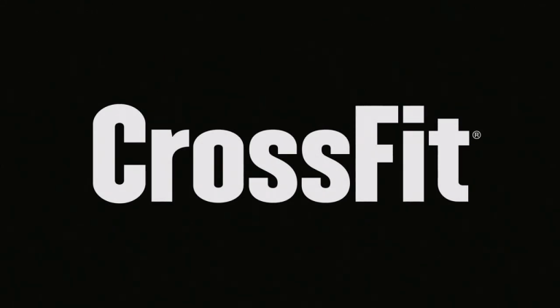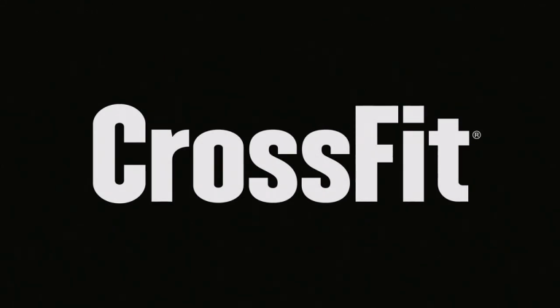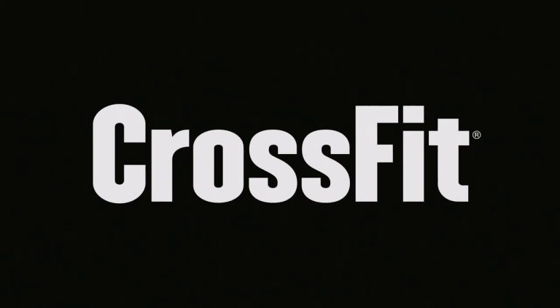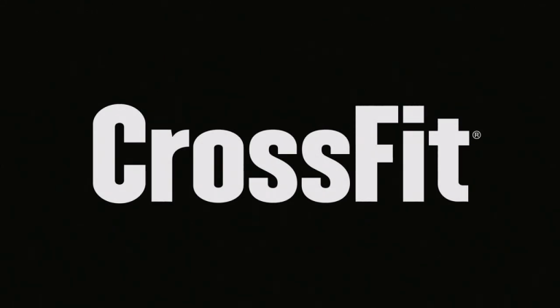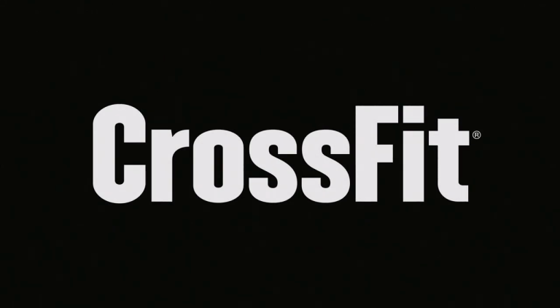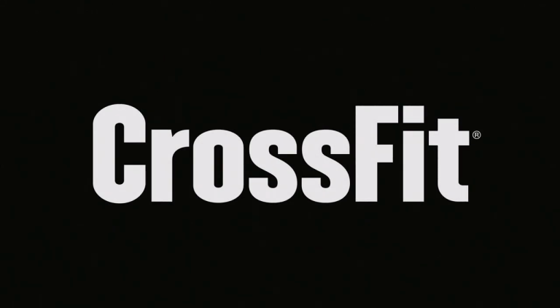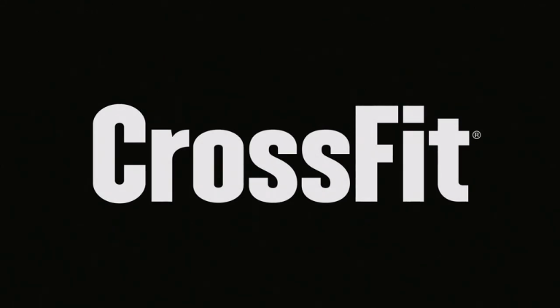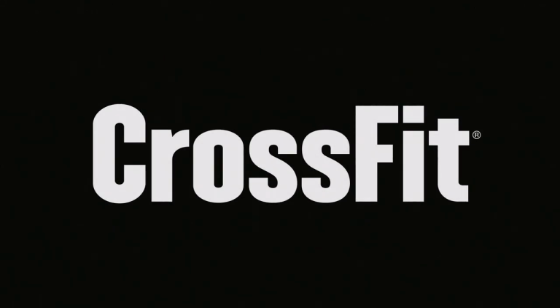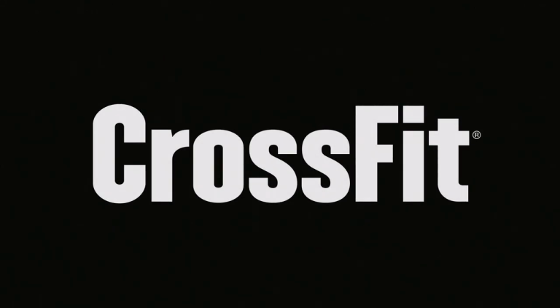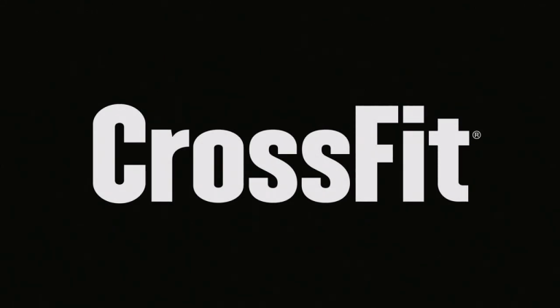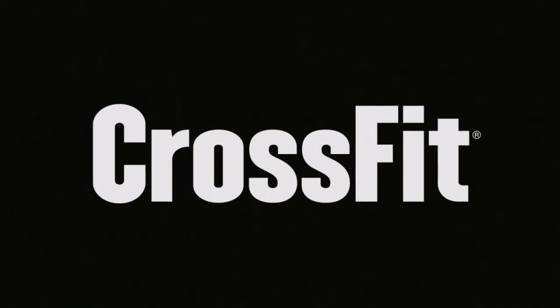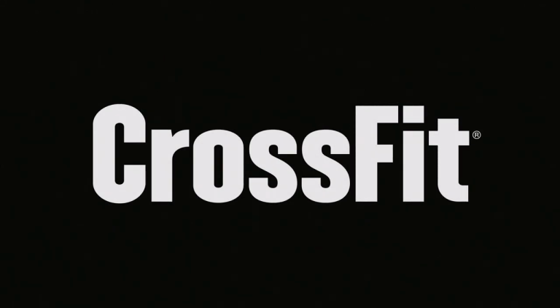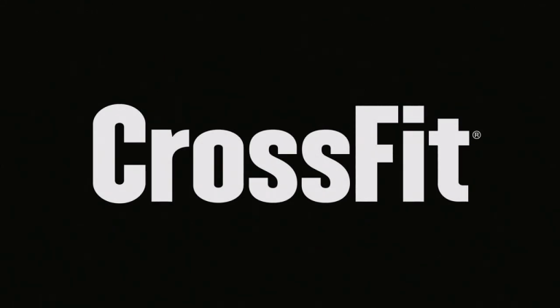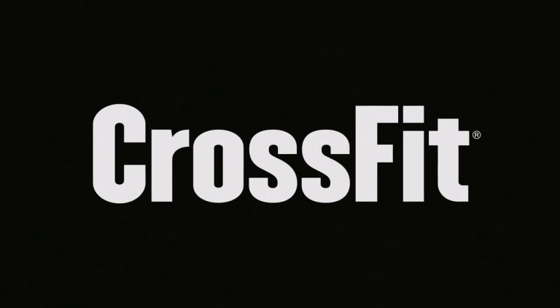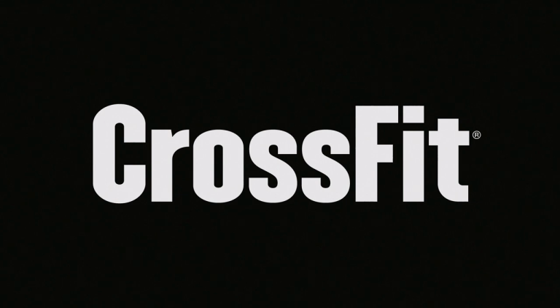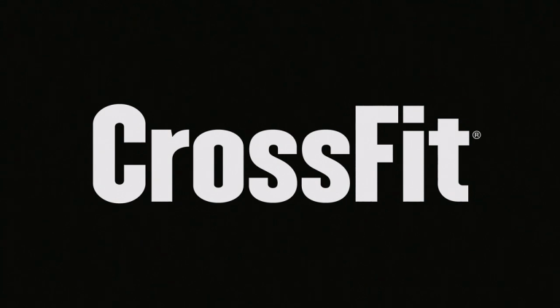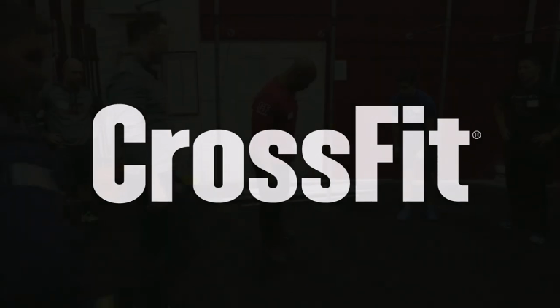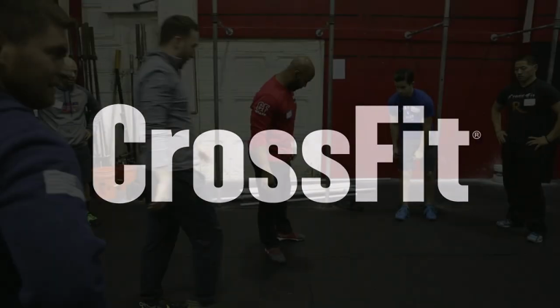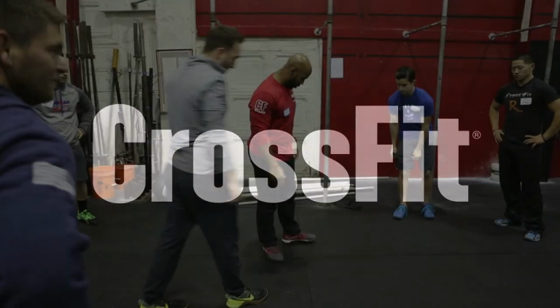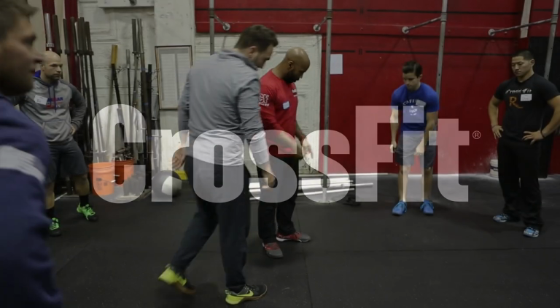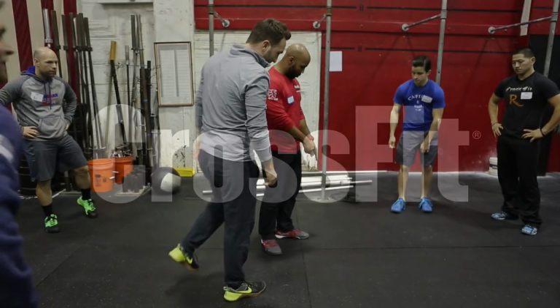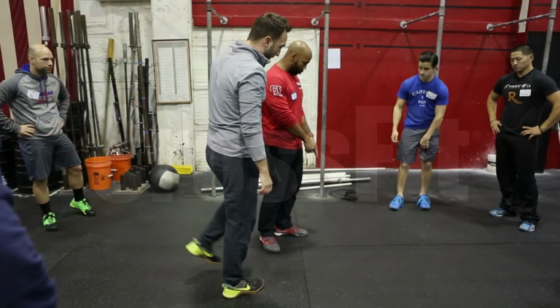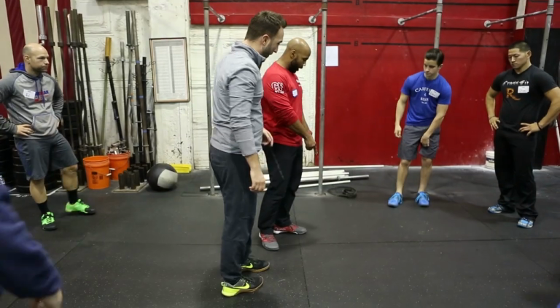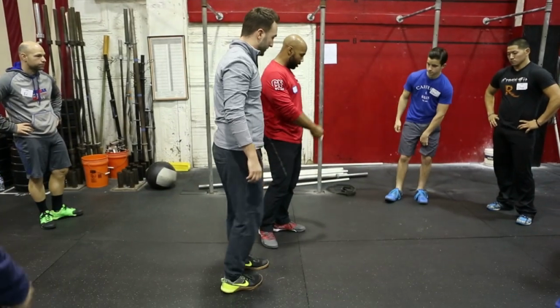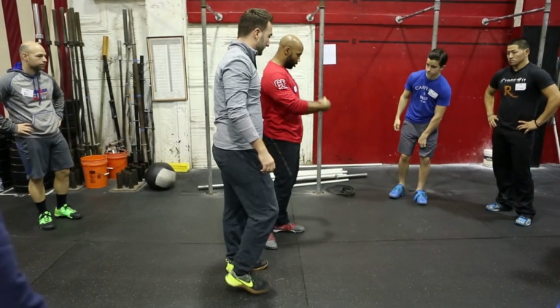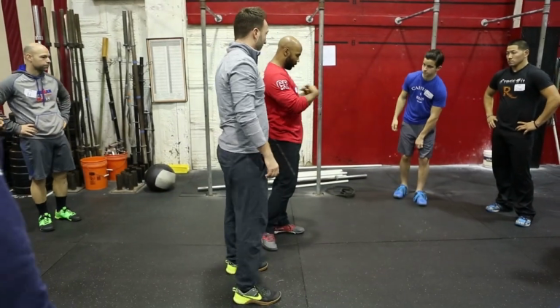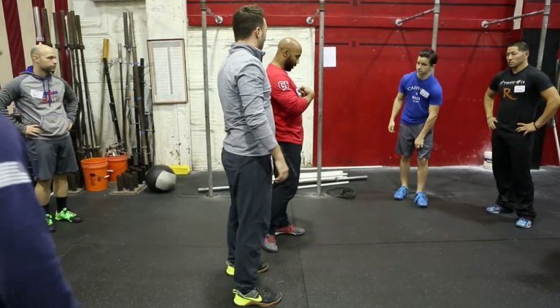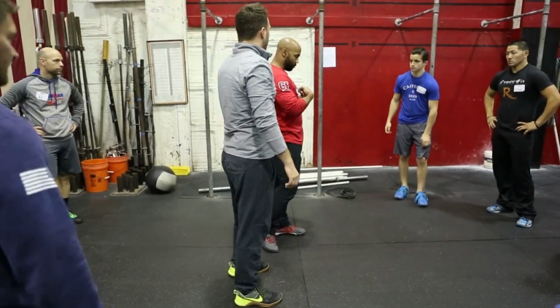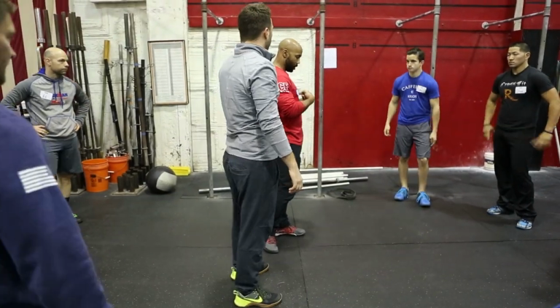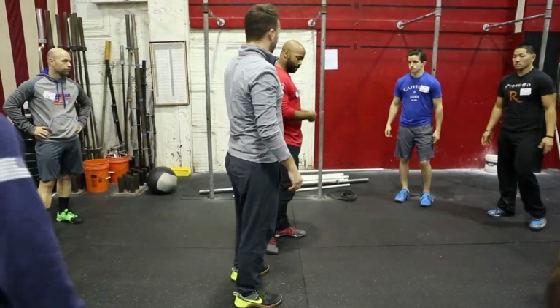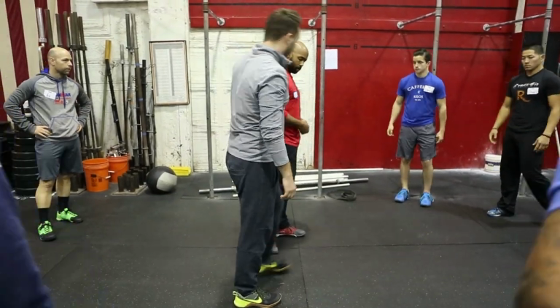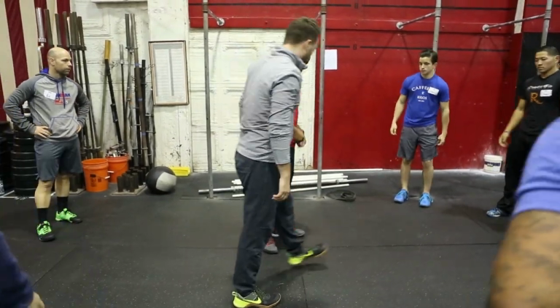Matt, I'm going to use you, brother. You good with that? Come on, my man. We're going to put you right here and you're going to face me. Okay?